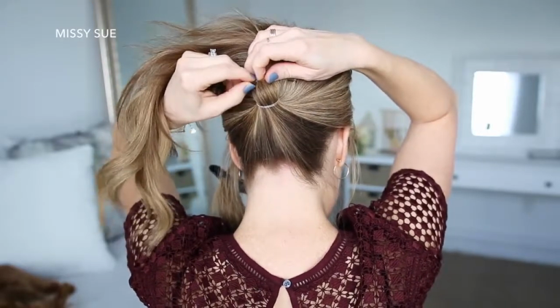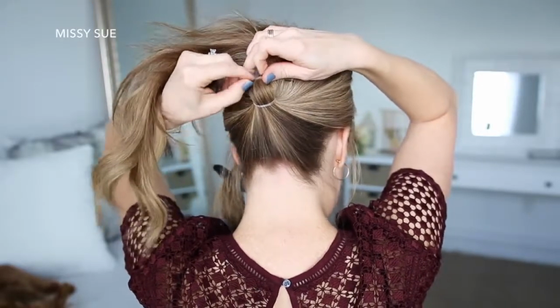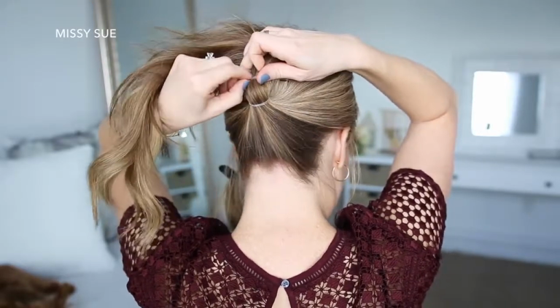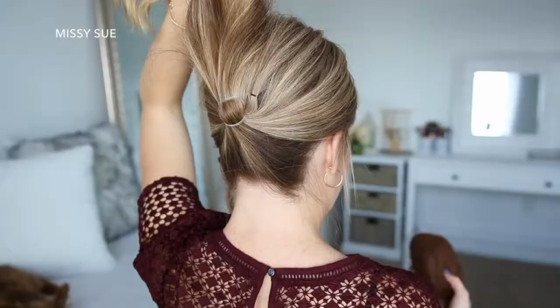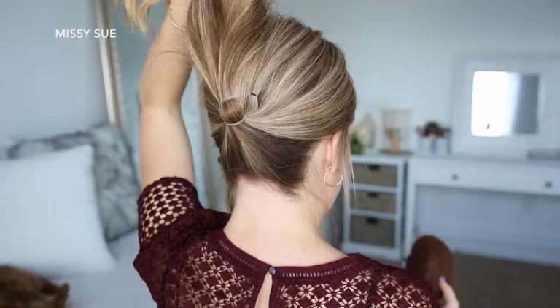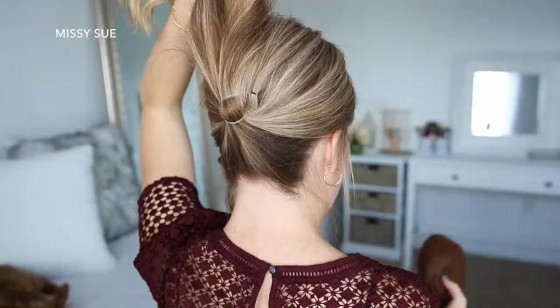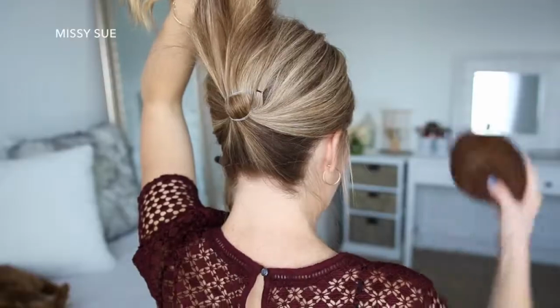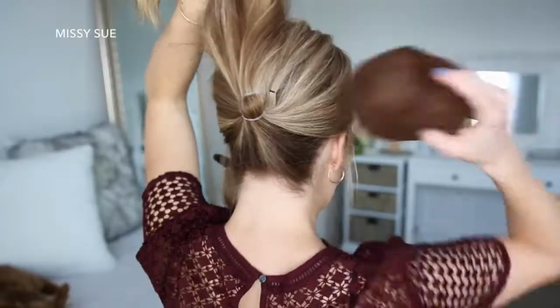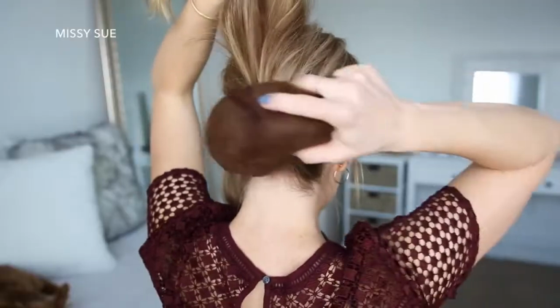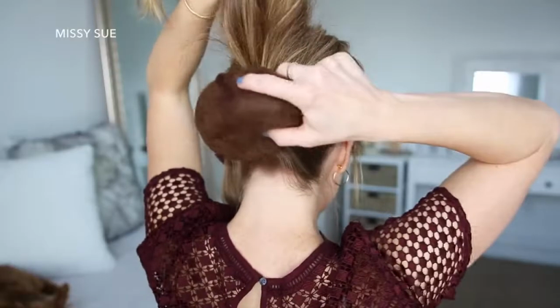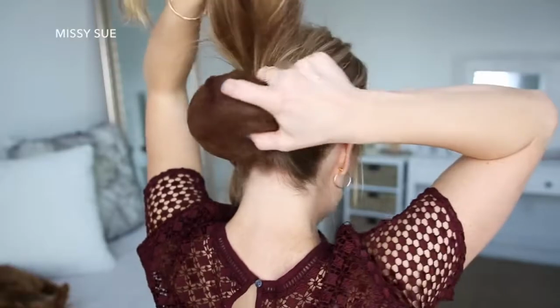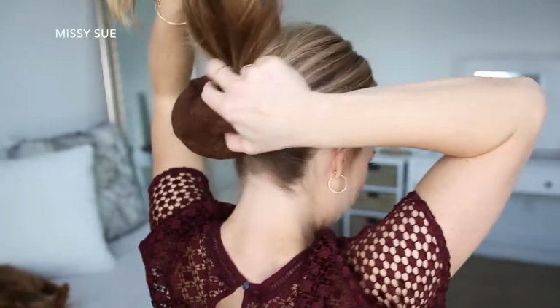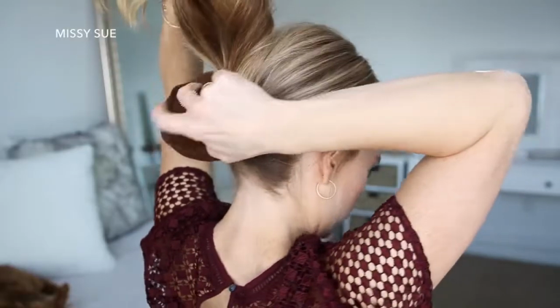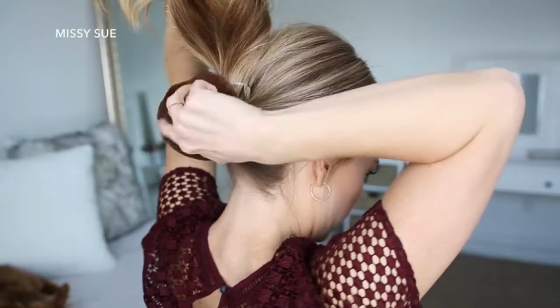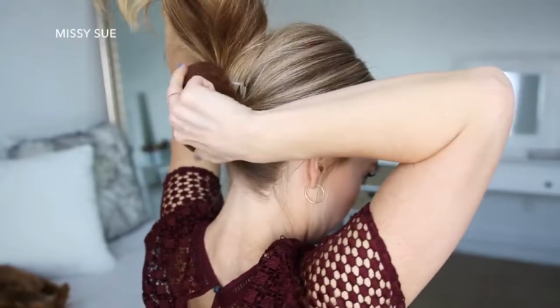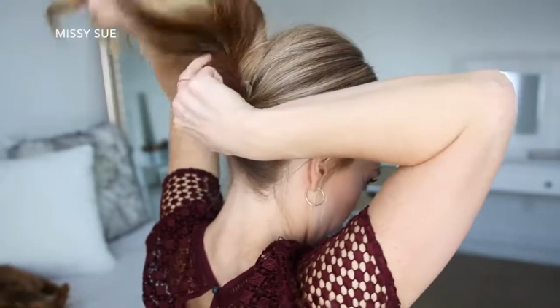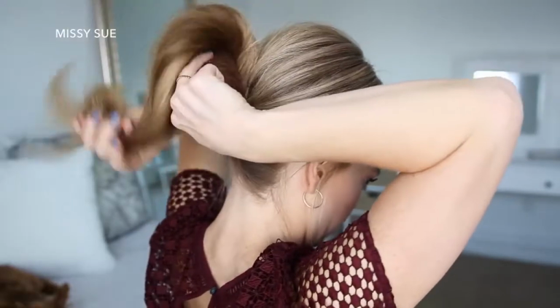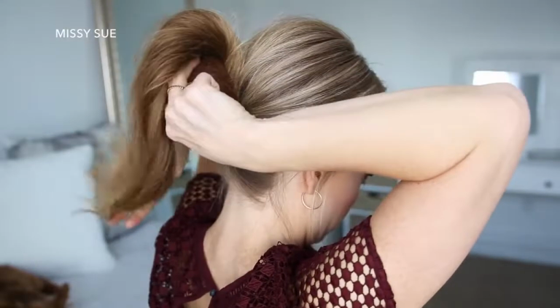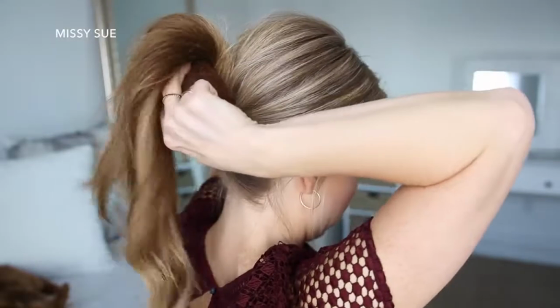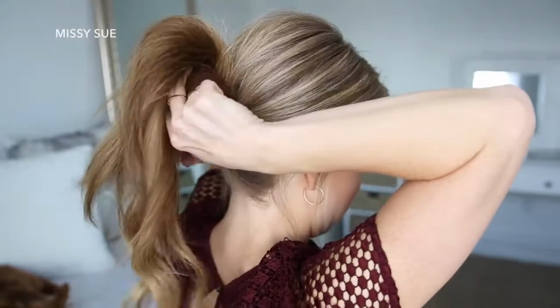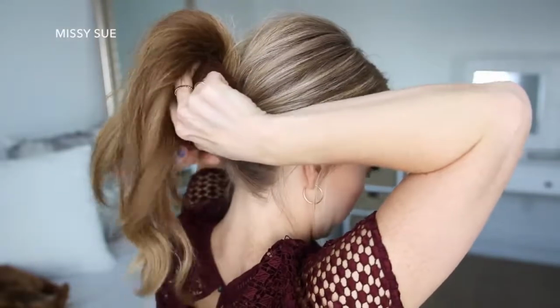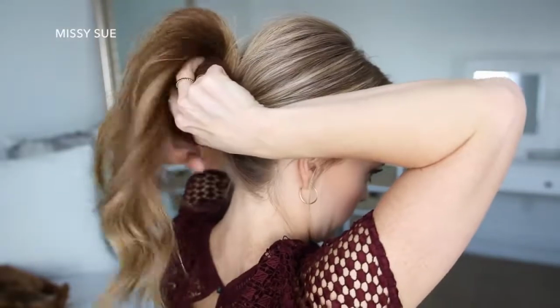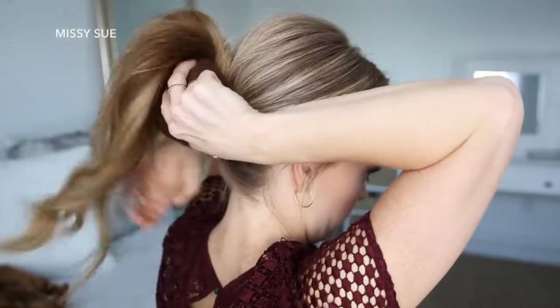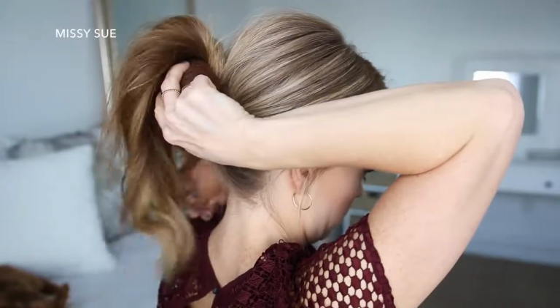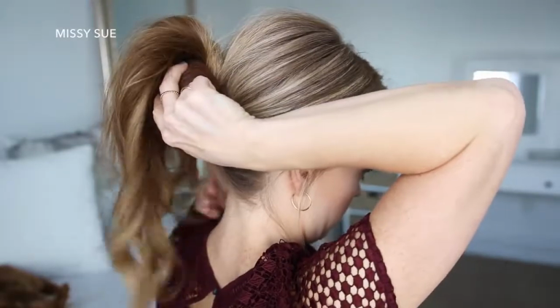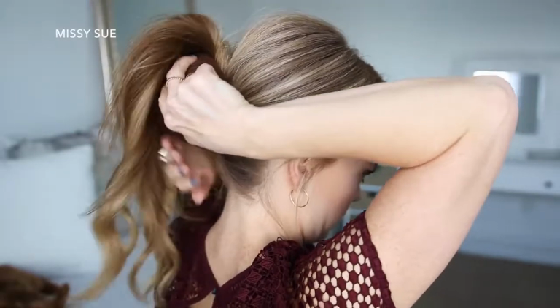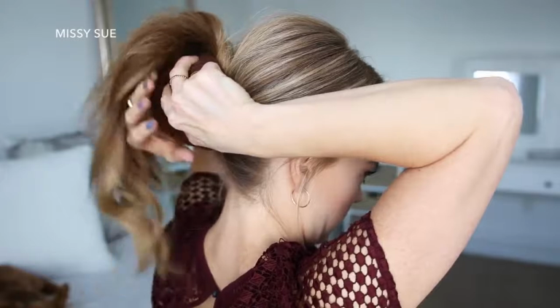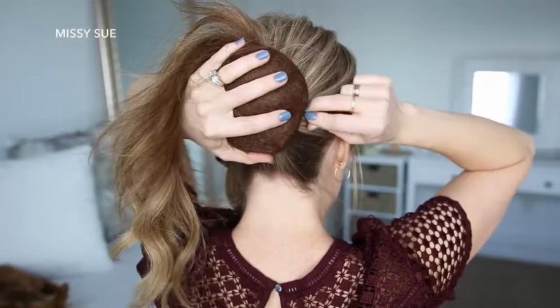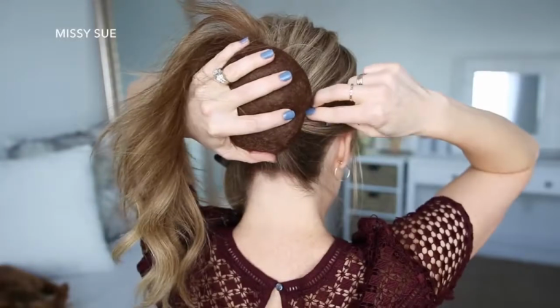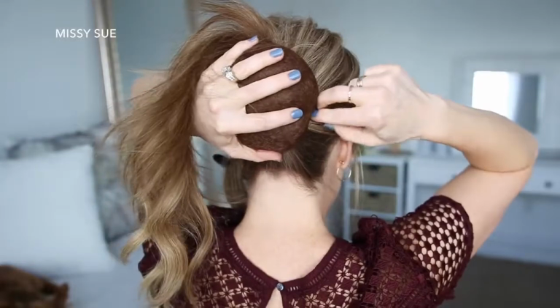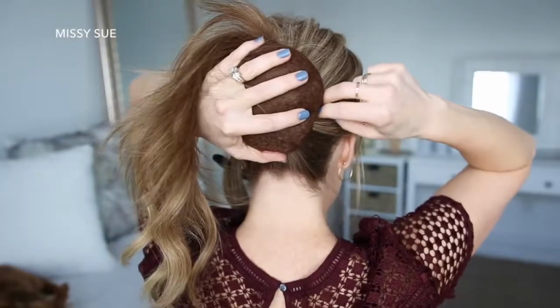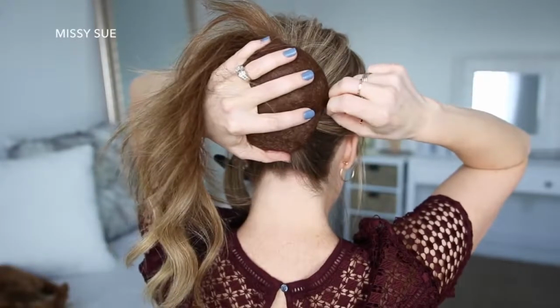Now I'm going to grab a hair cushion and place it over the two elastic bands near the nape of my neck, then slide some bobby pins around the edges to hold it in place.